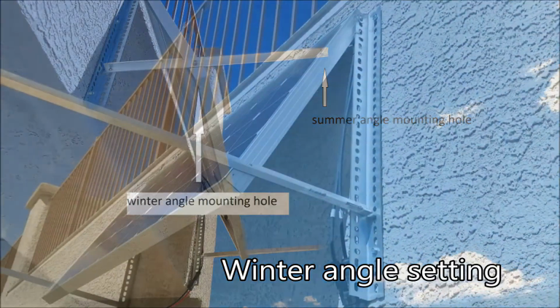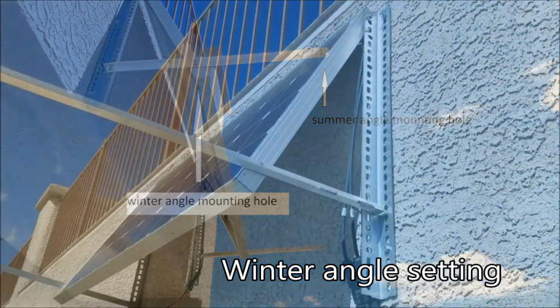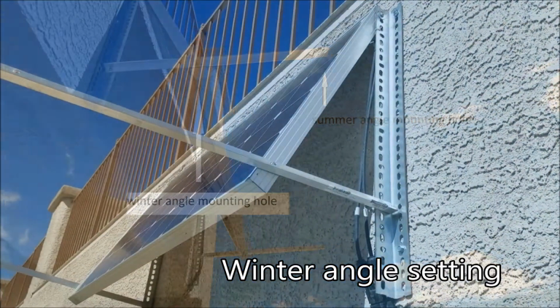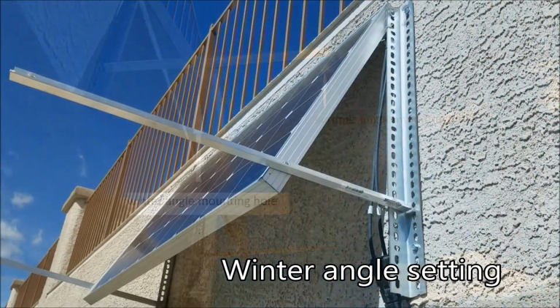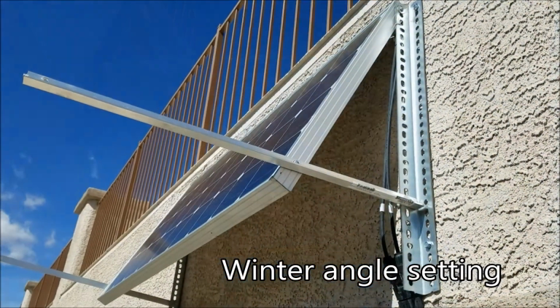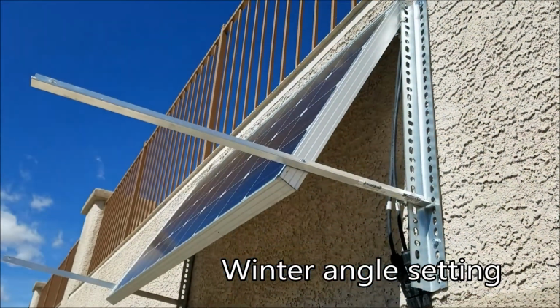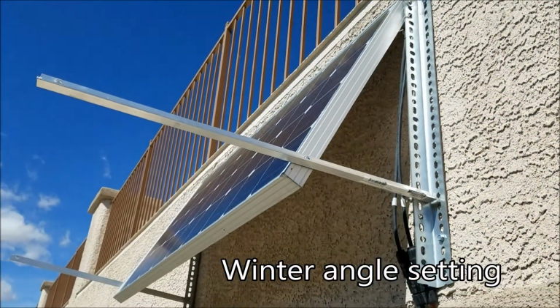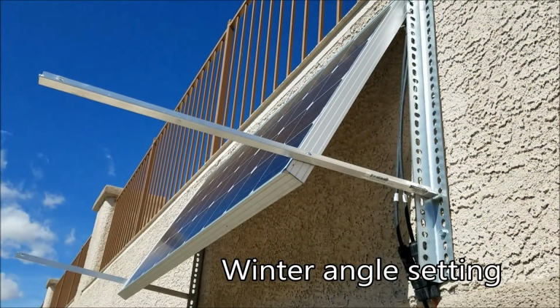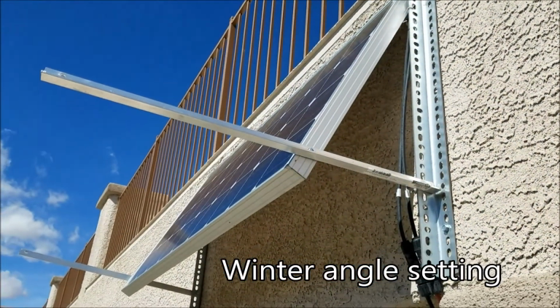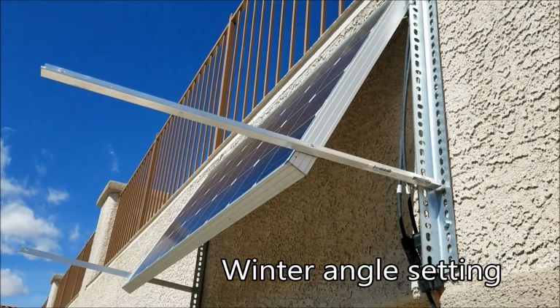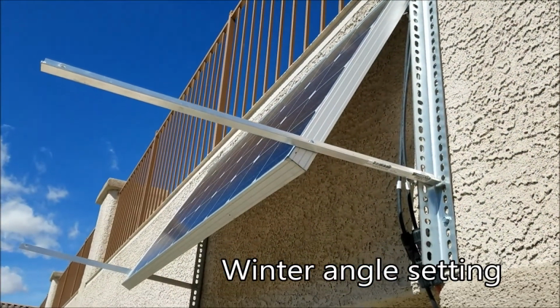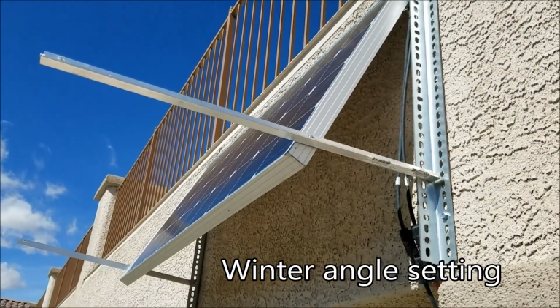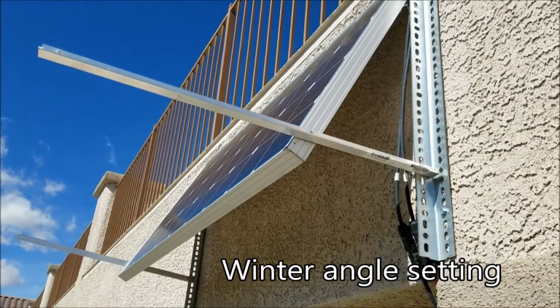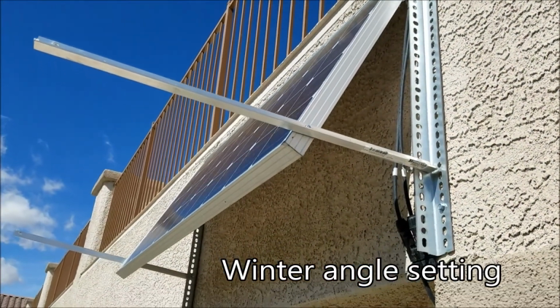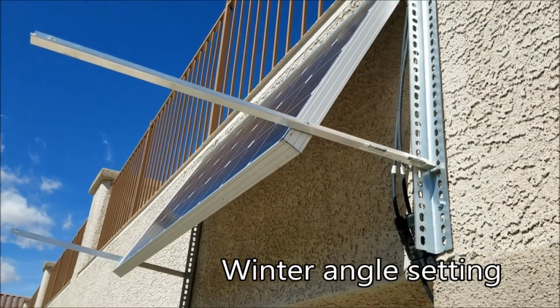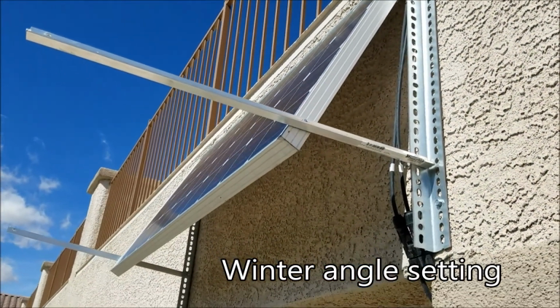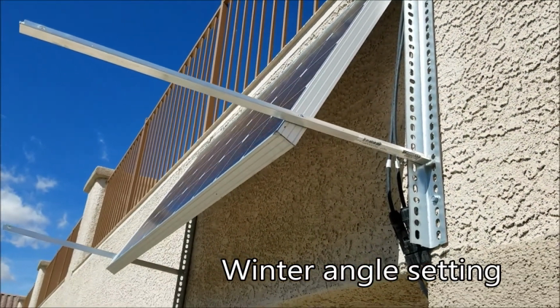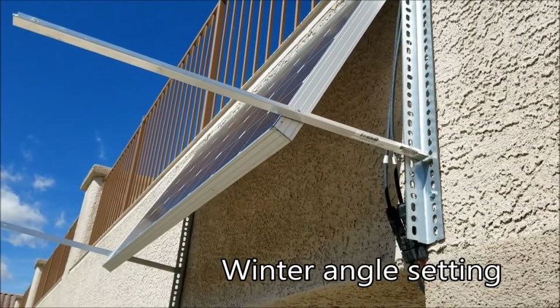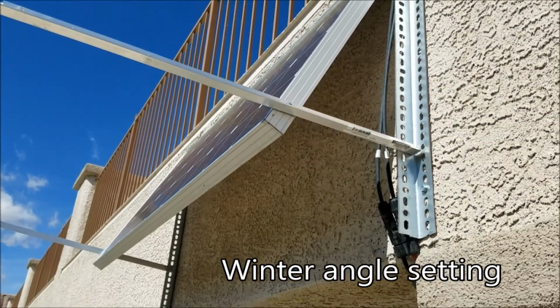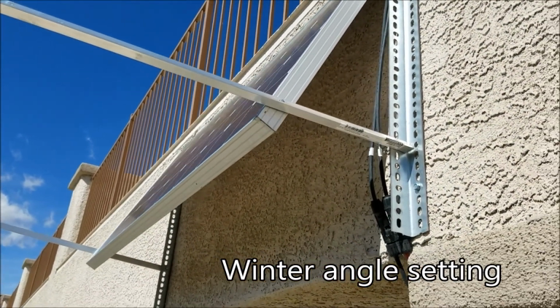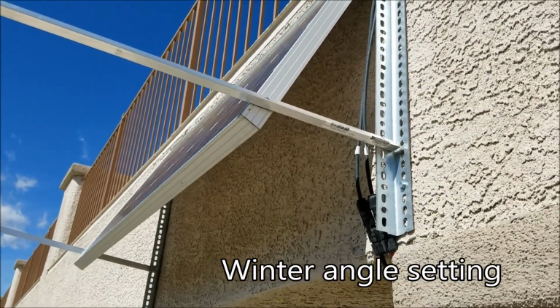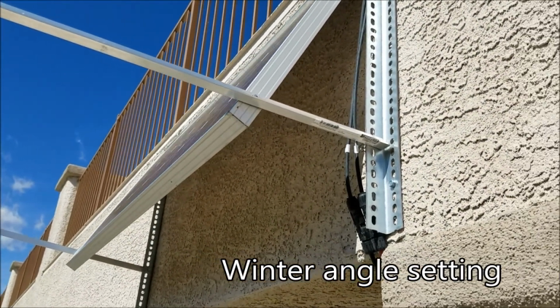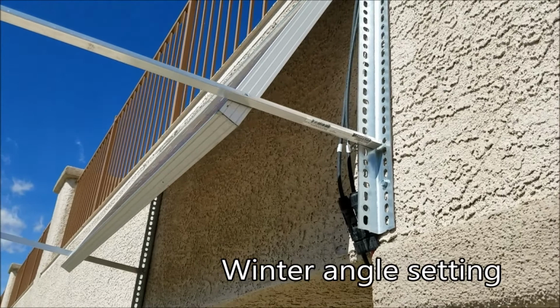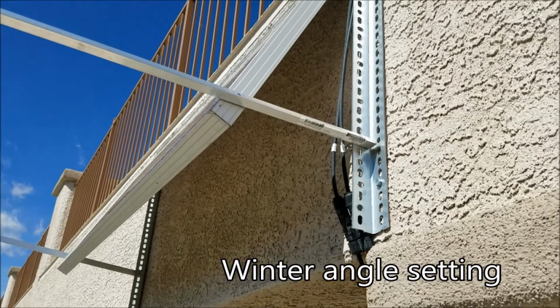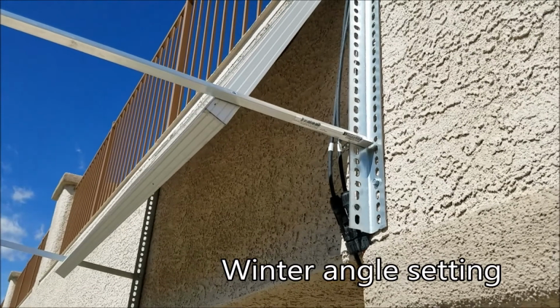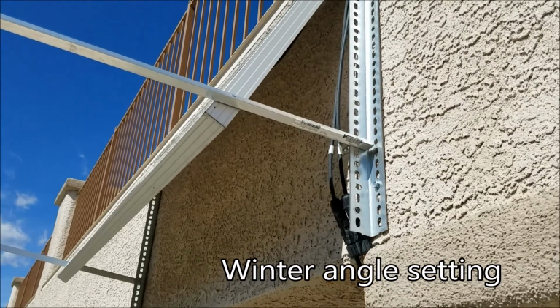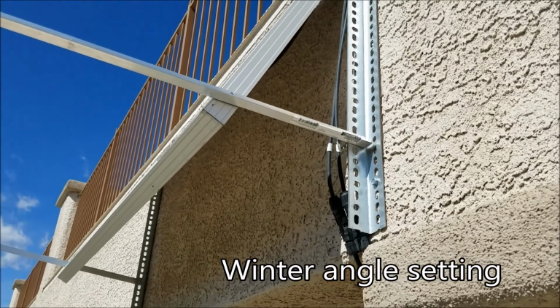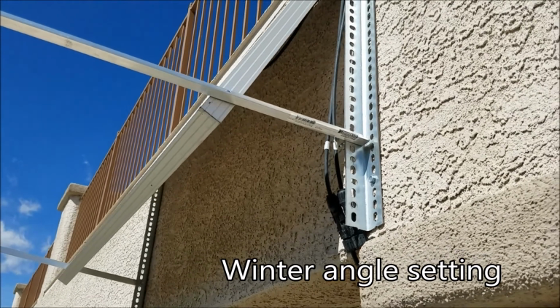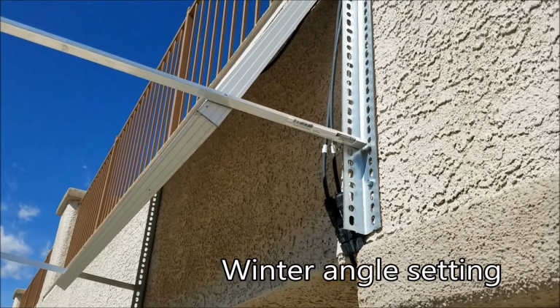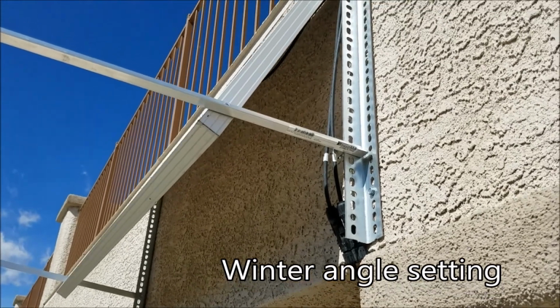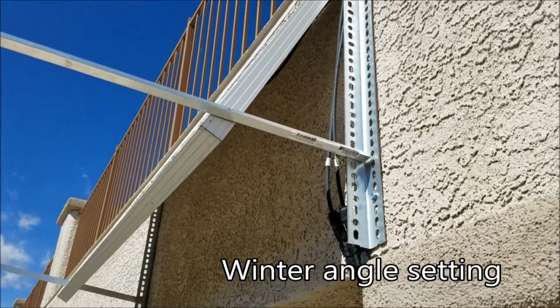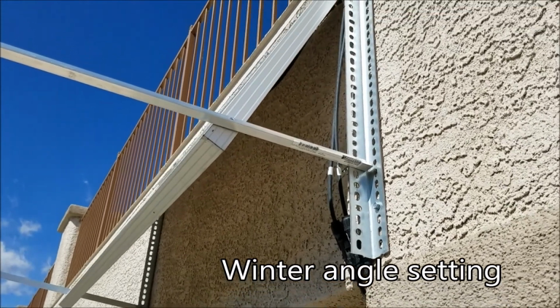These clips will show you how I mounted the panel to my bracing on the wall.